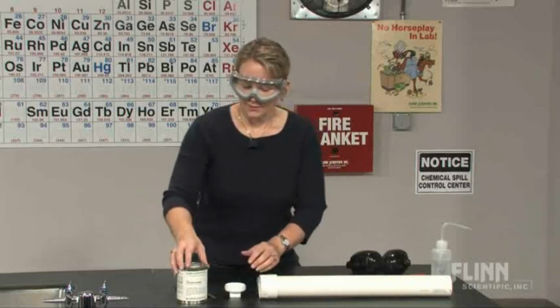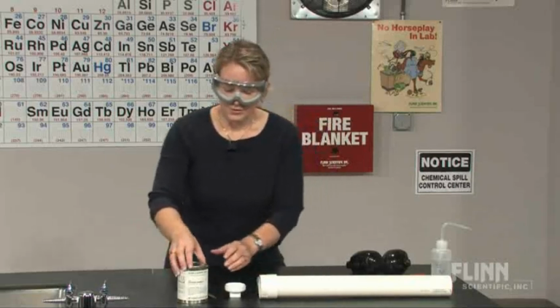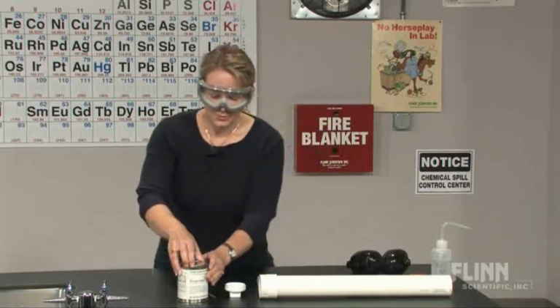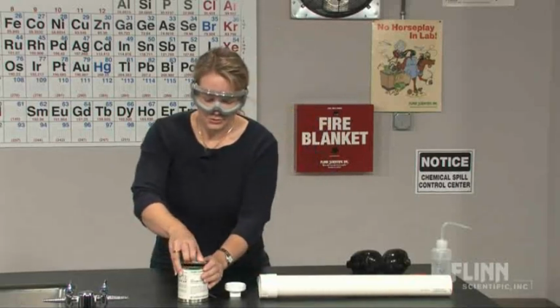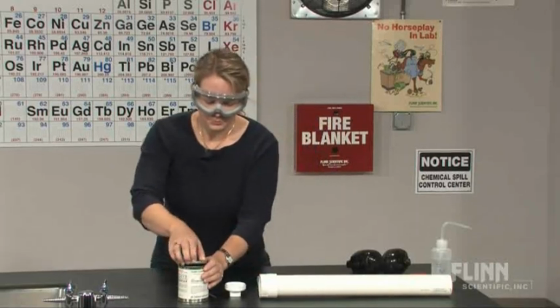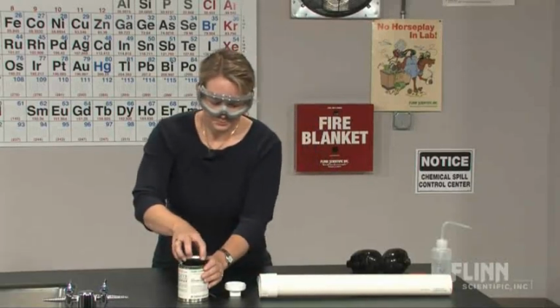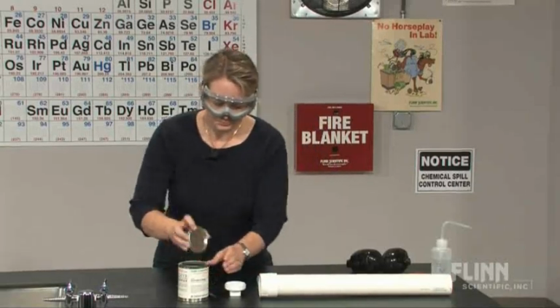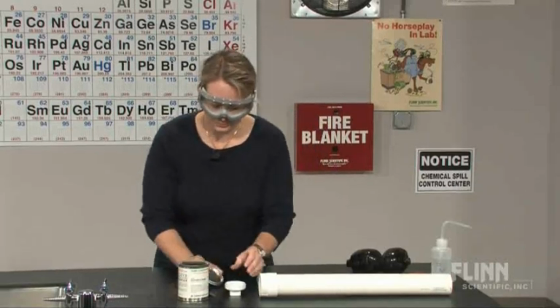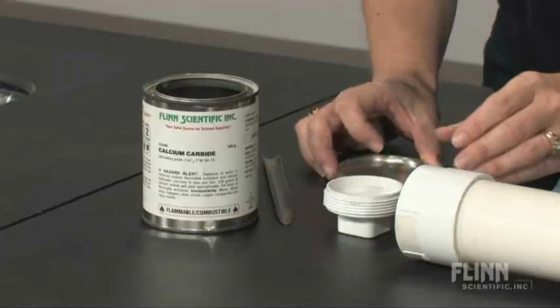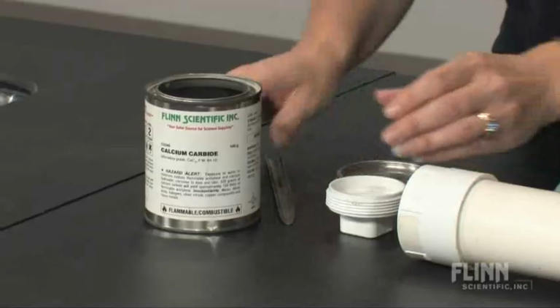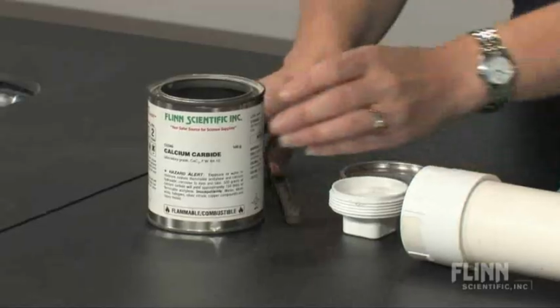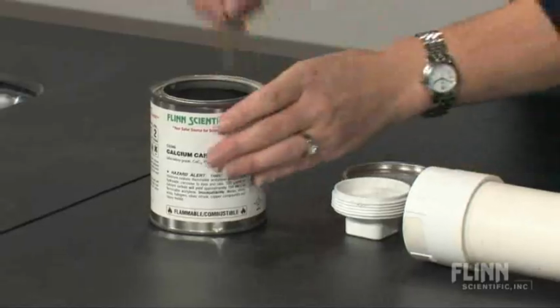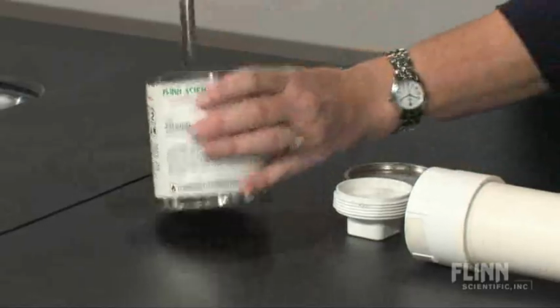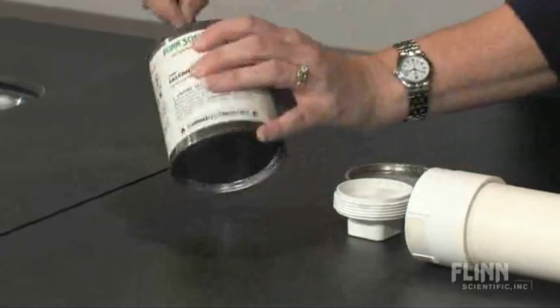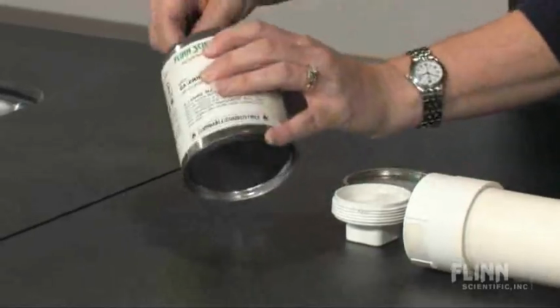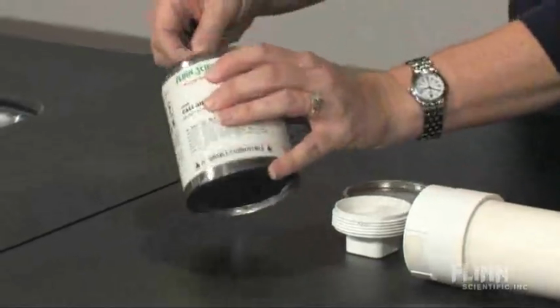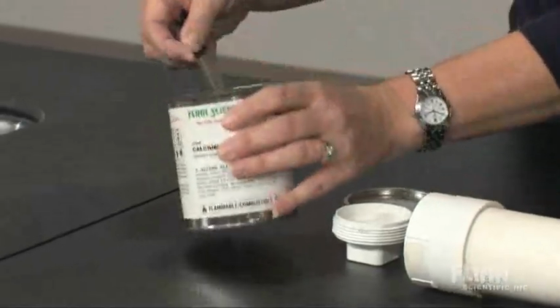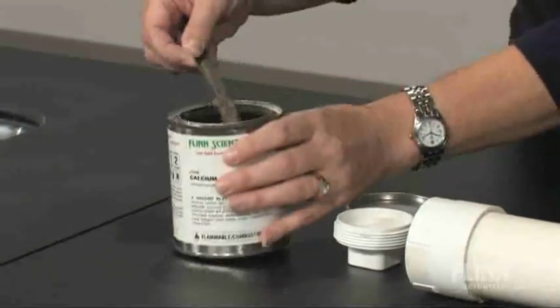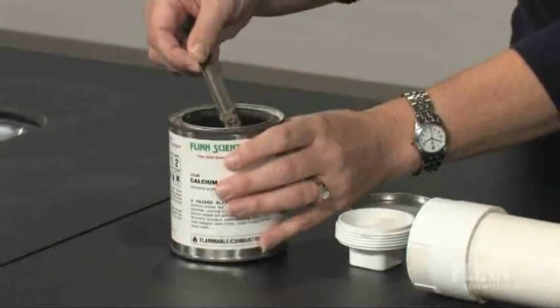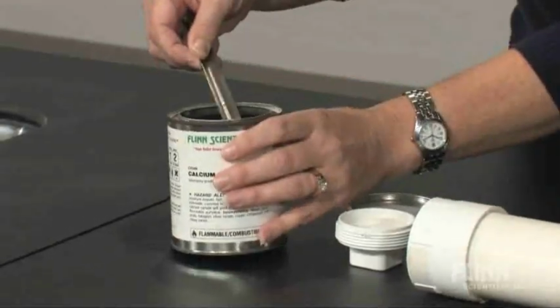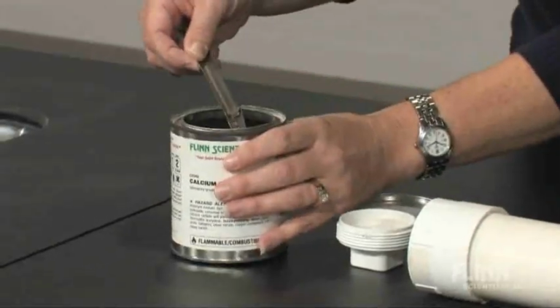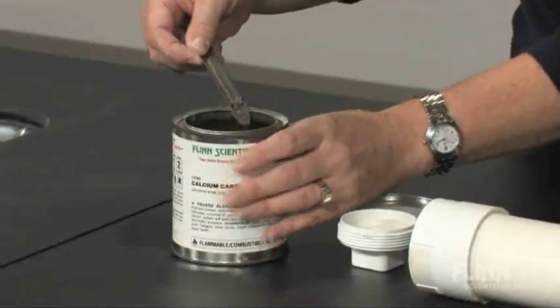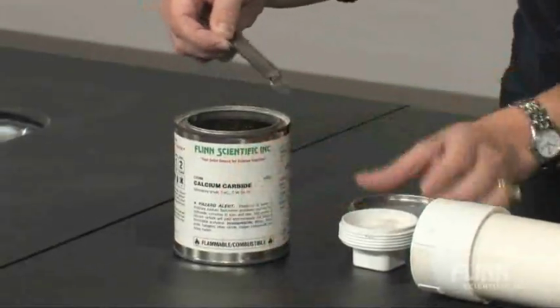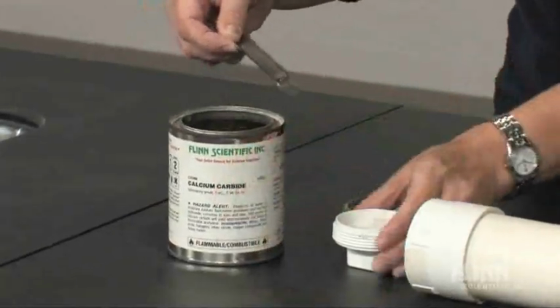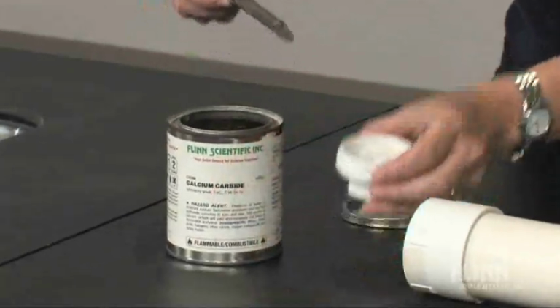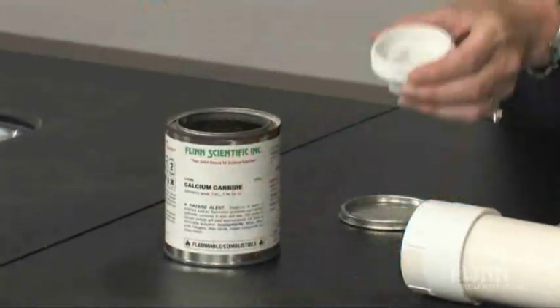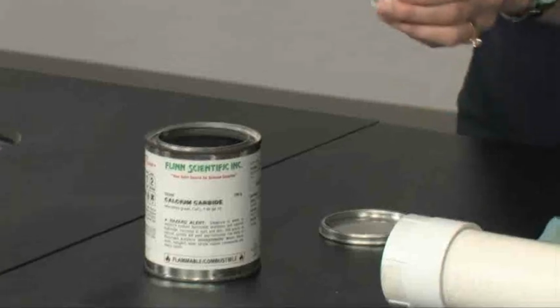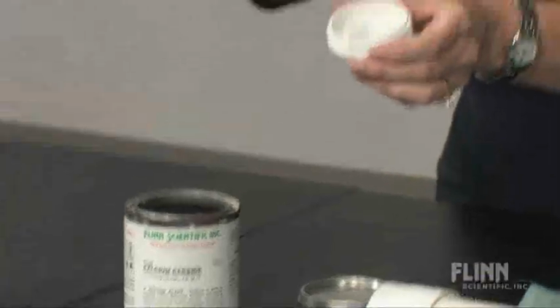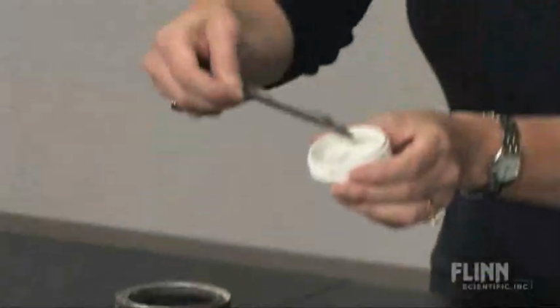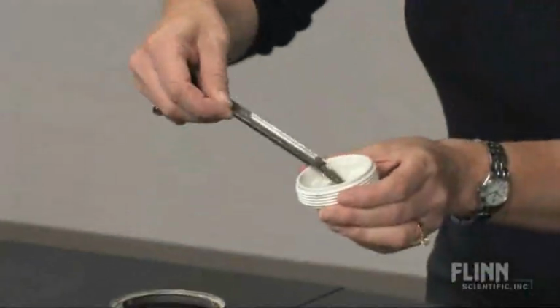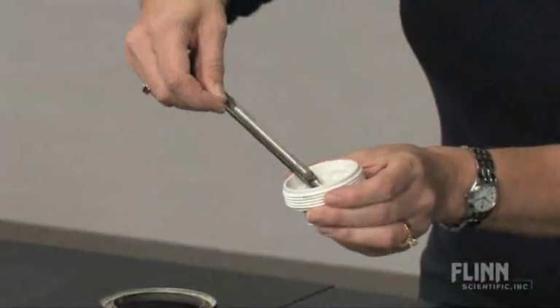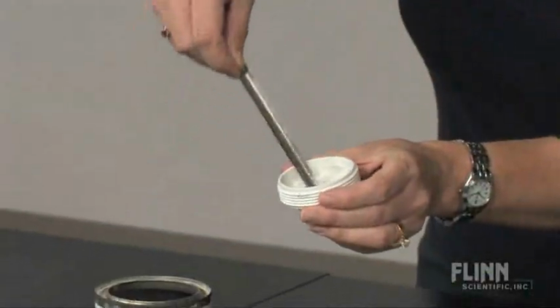First thing we do, we're going to add a little bit of calcium carbide — just a chunk or two — into the end cap.